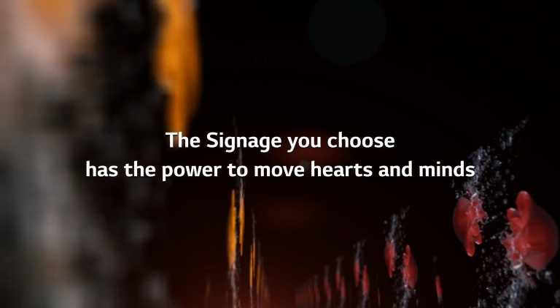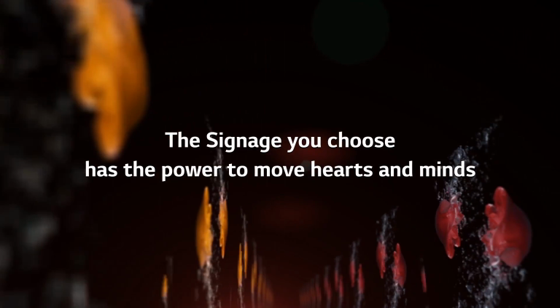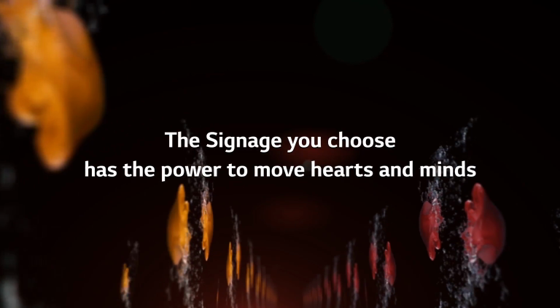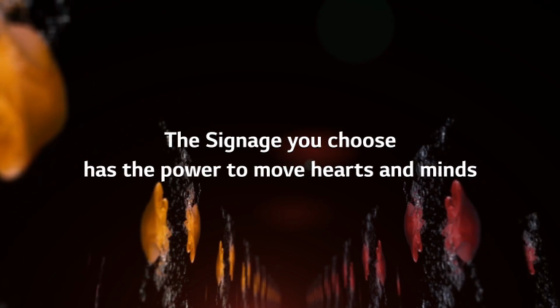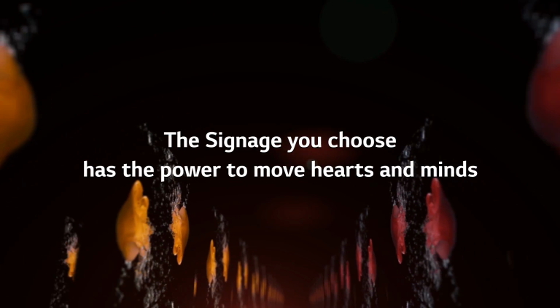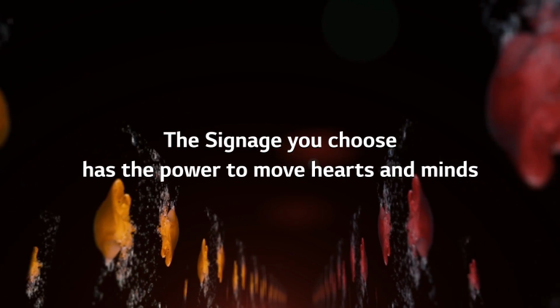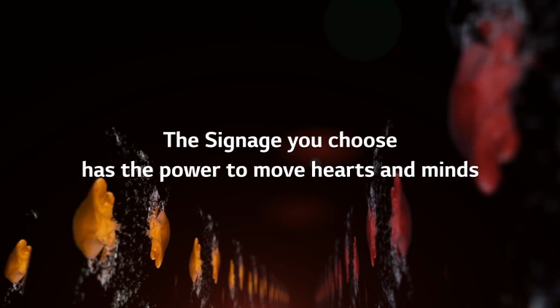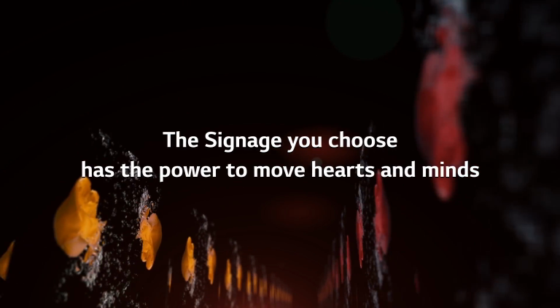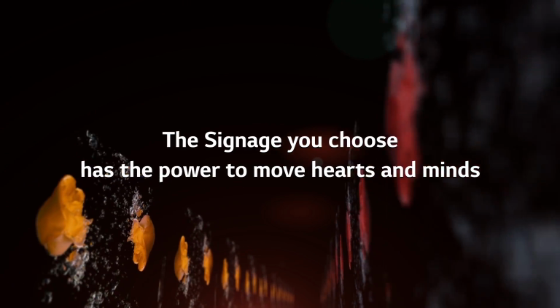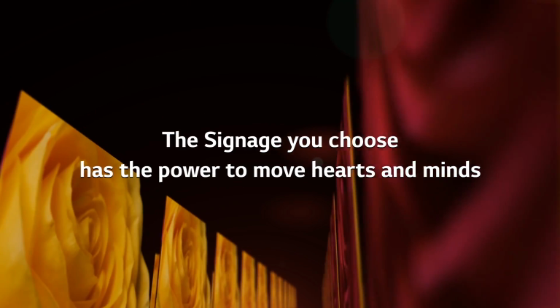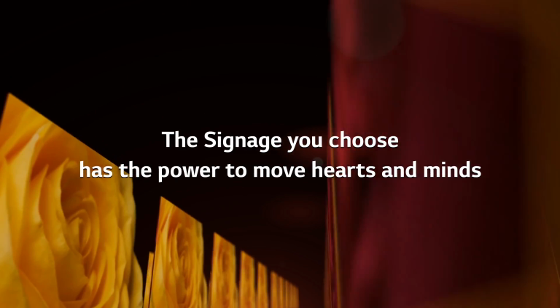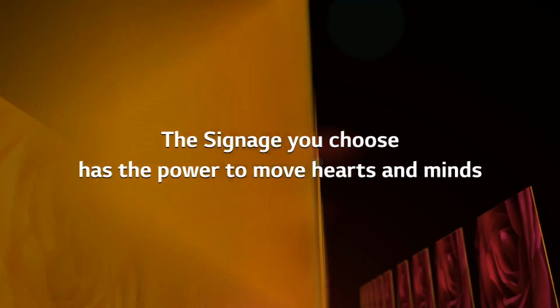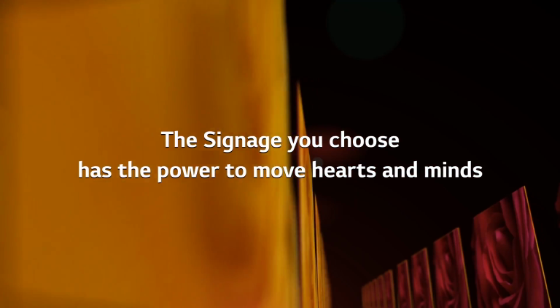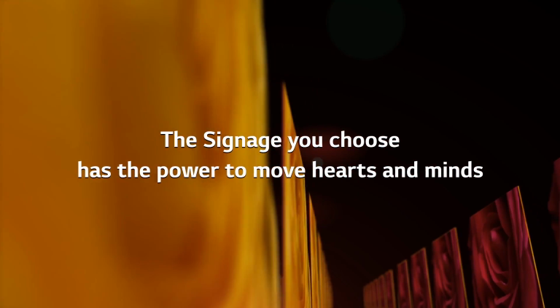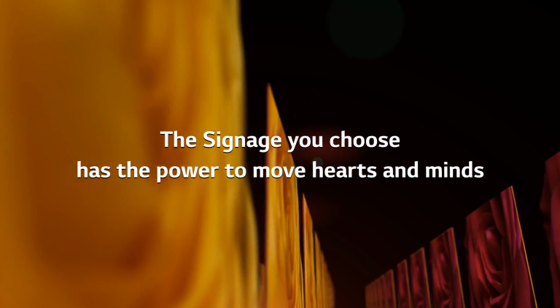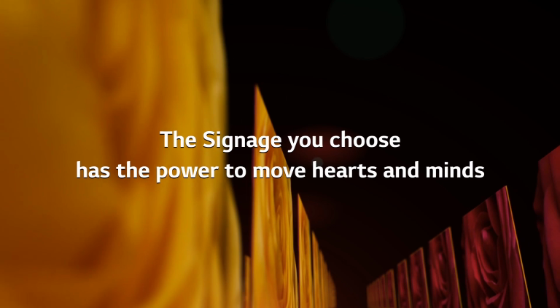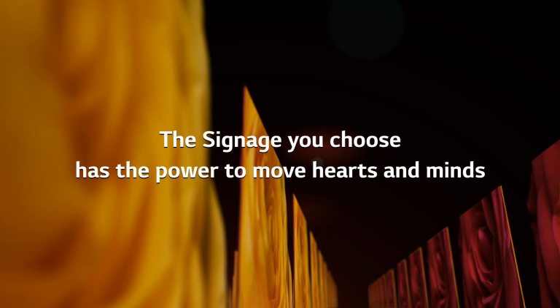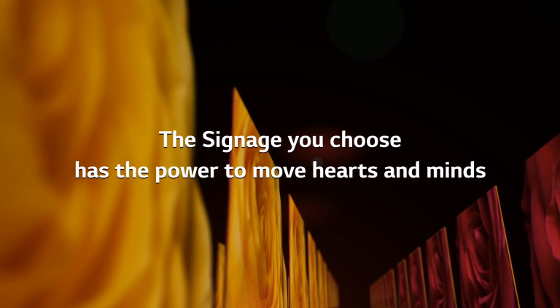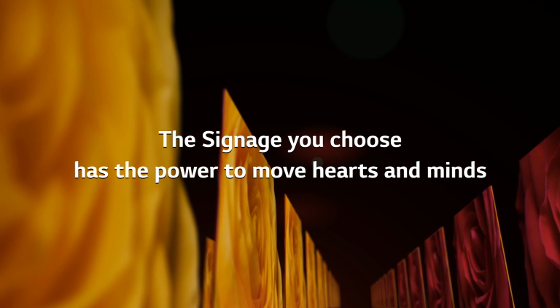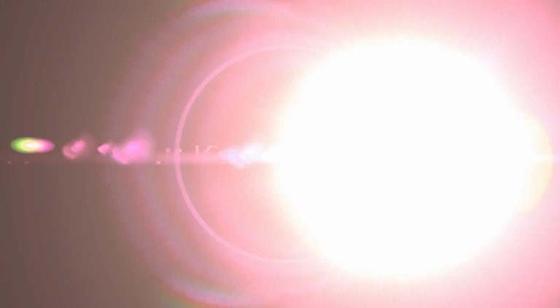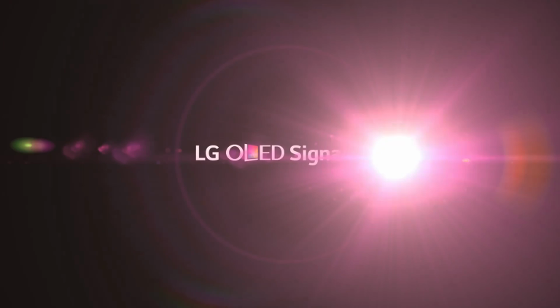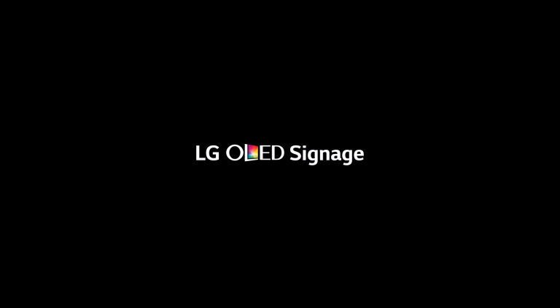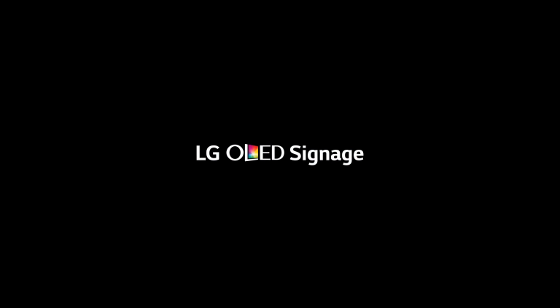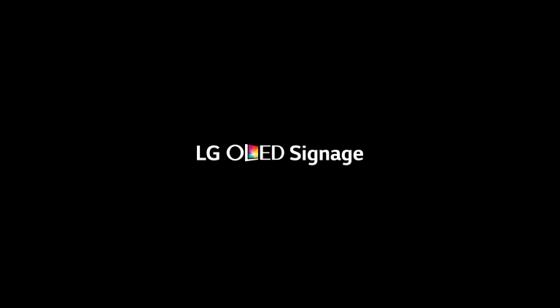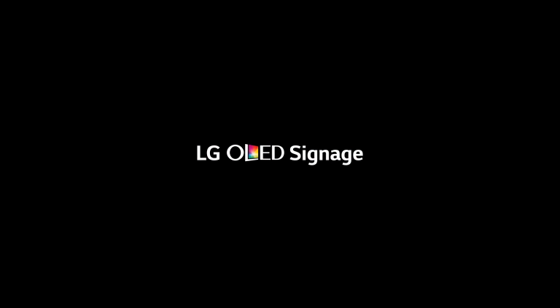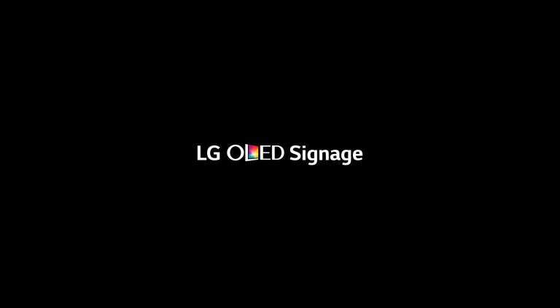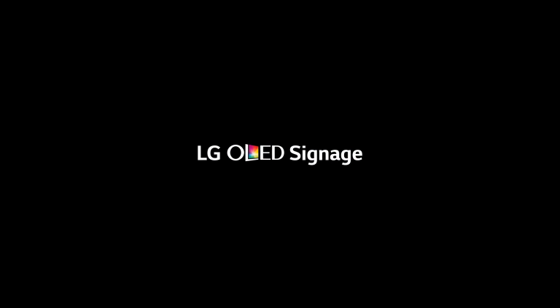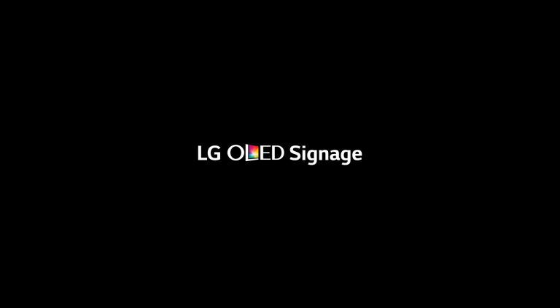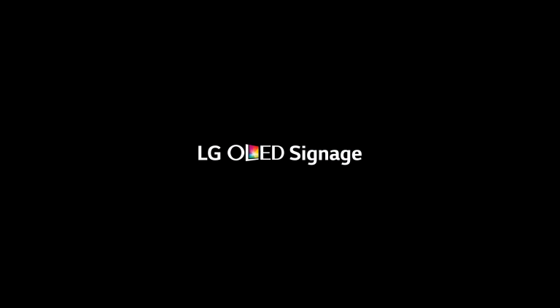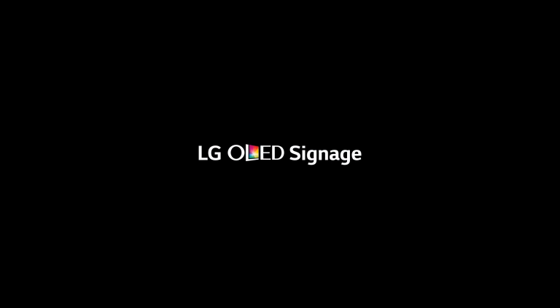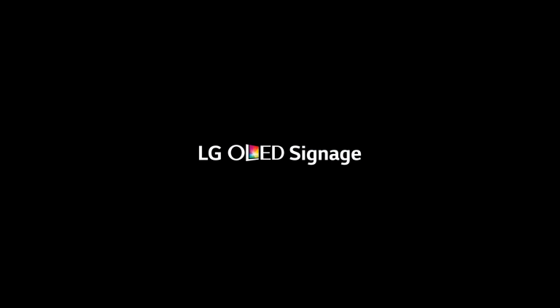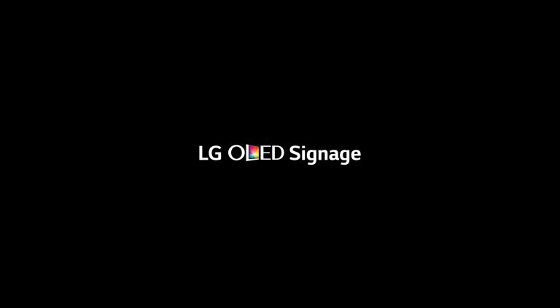The signage you choose has the power to move hearts and minds — LG OLED Signage.